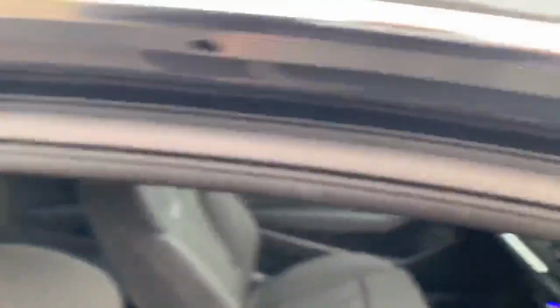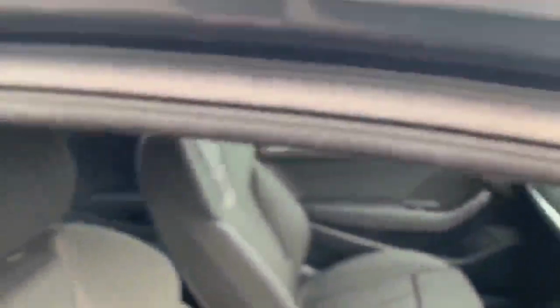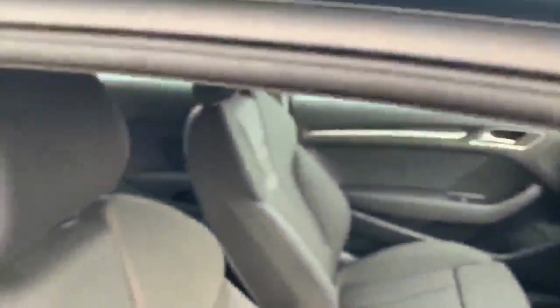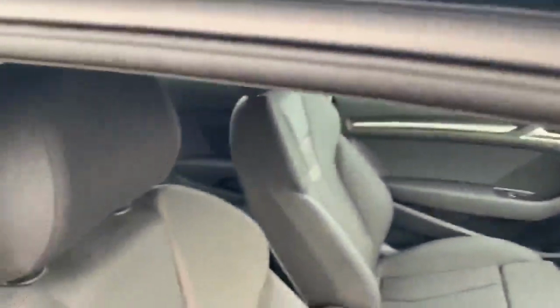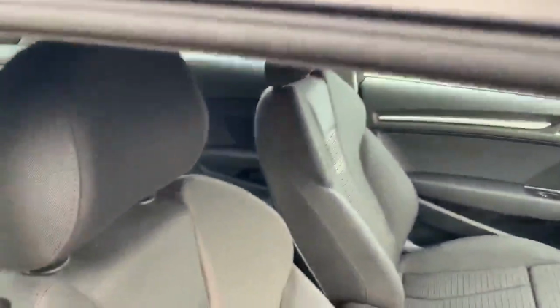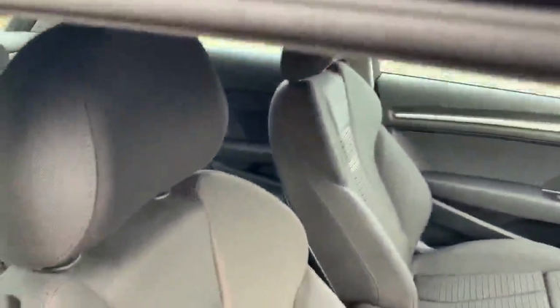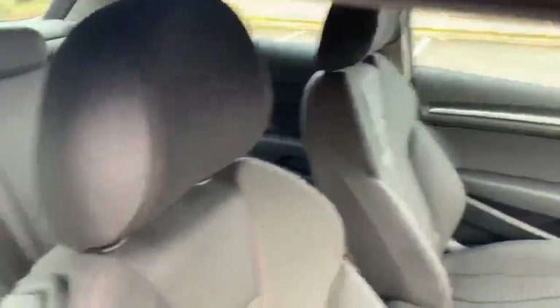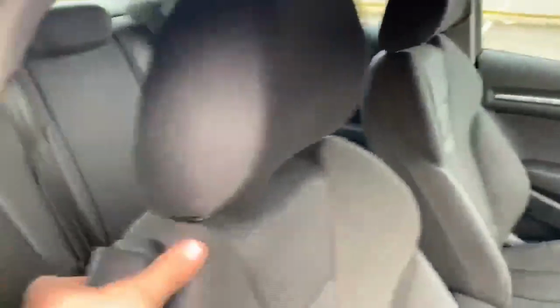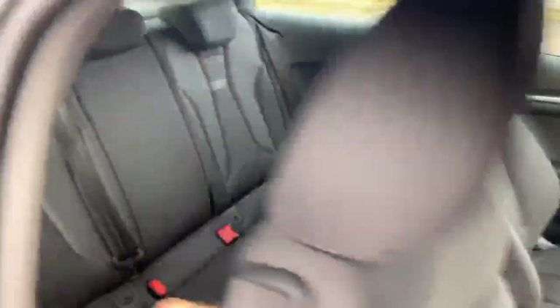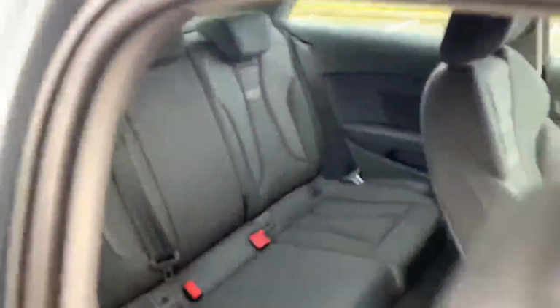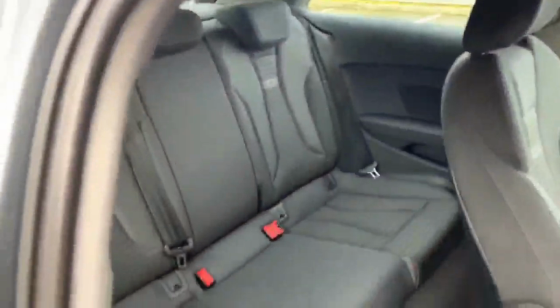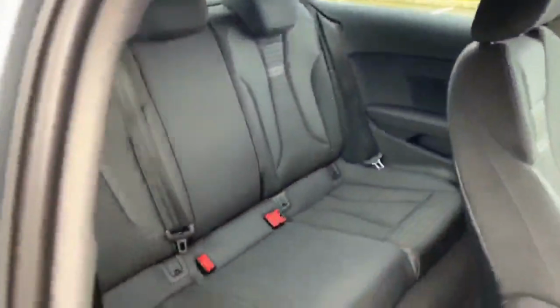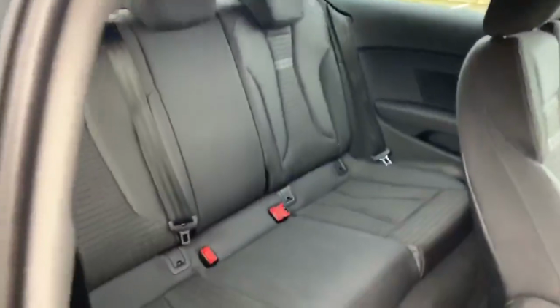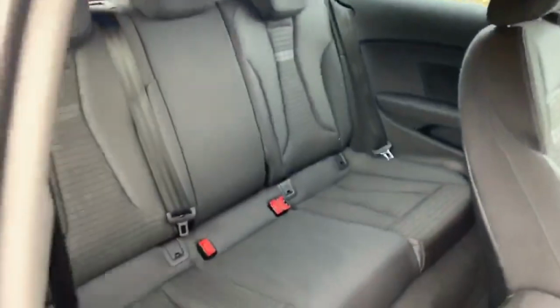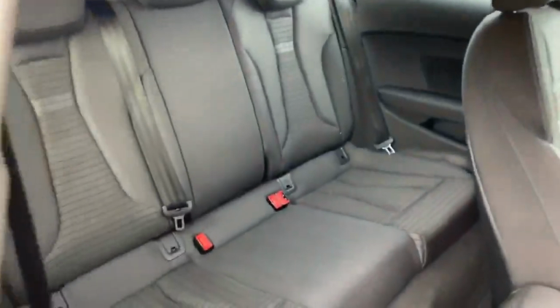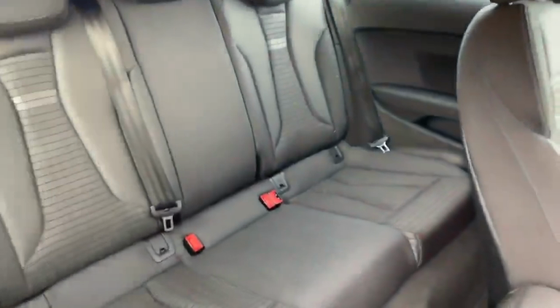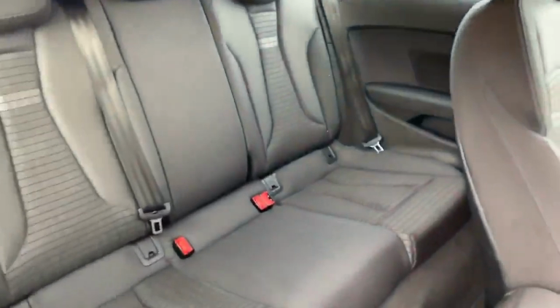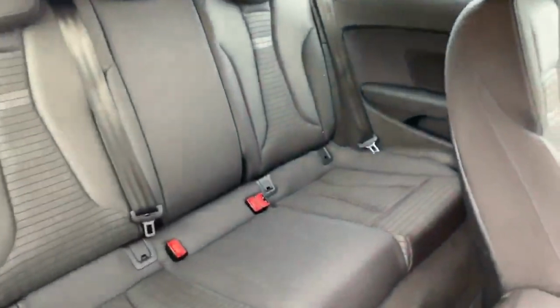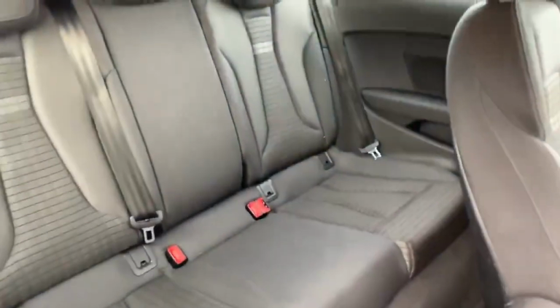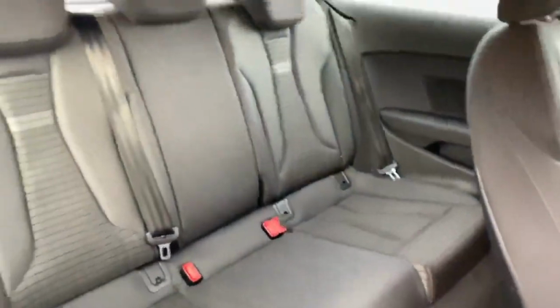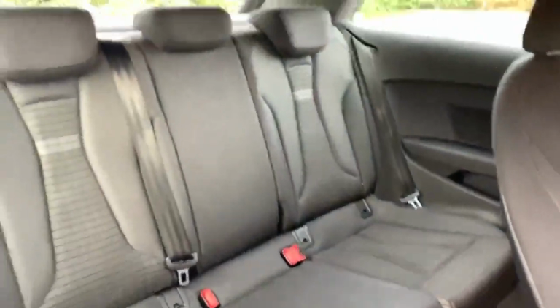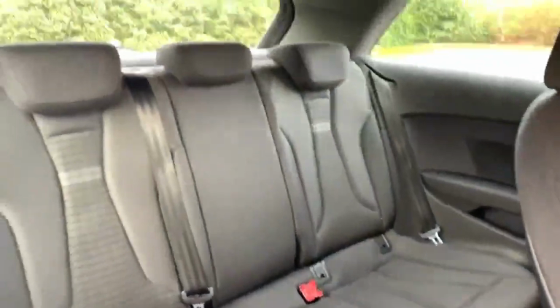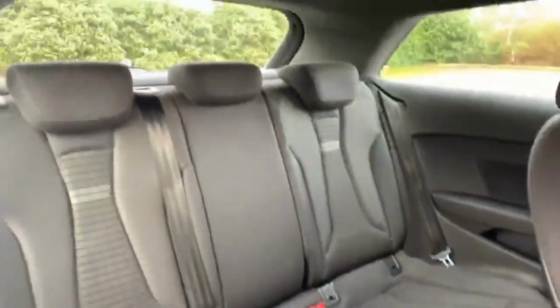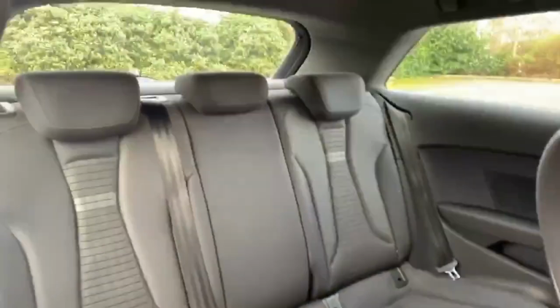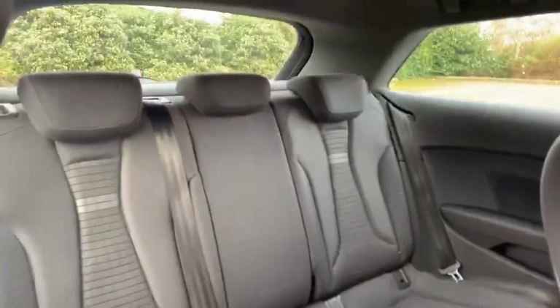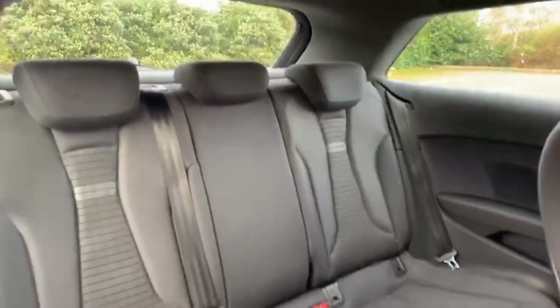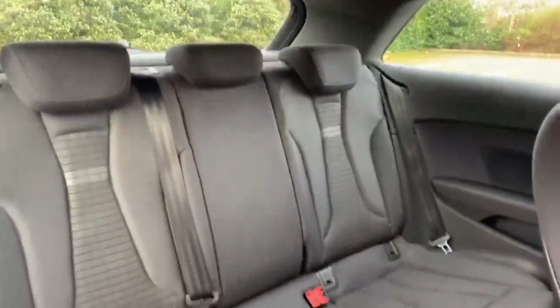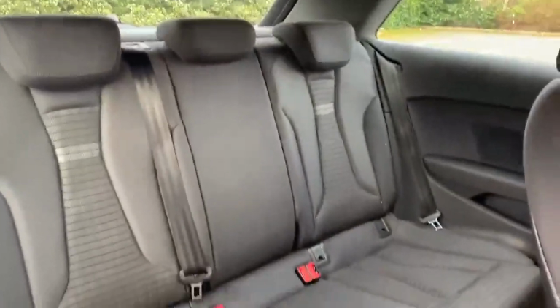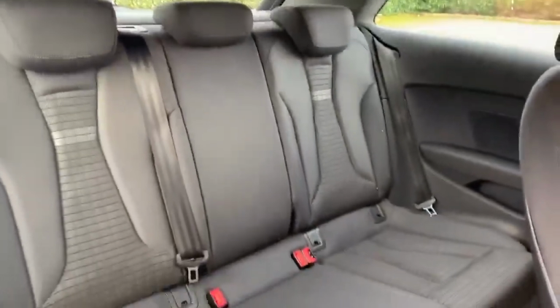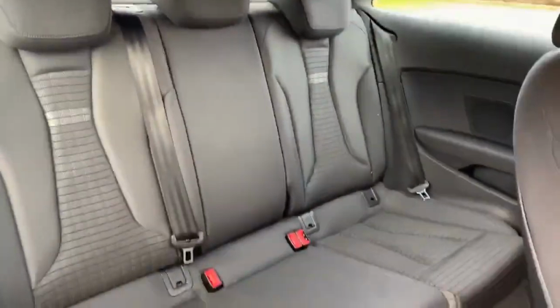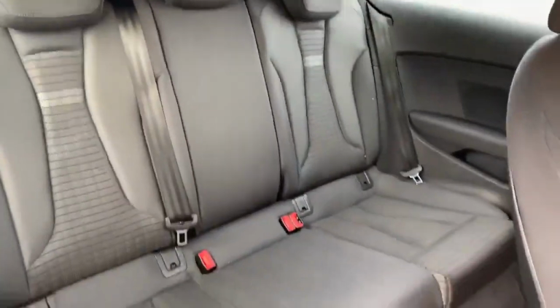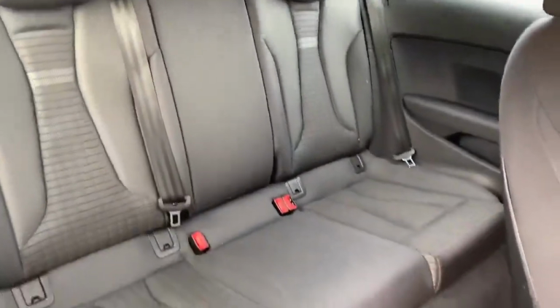Let's take a look at the back of the vehicle. So we have the cloth interior at the back as well.